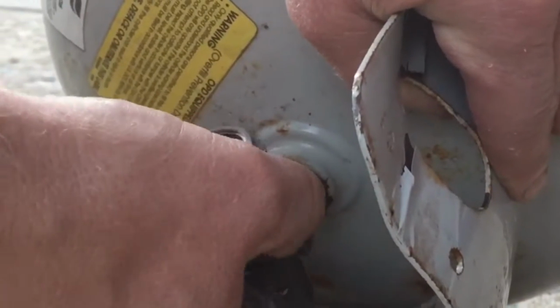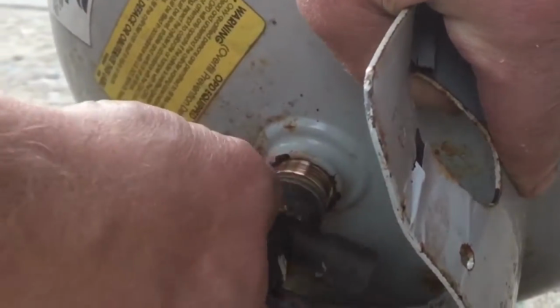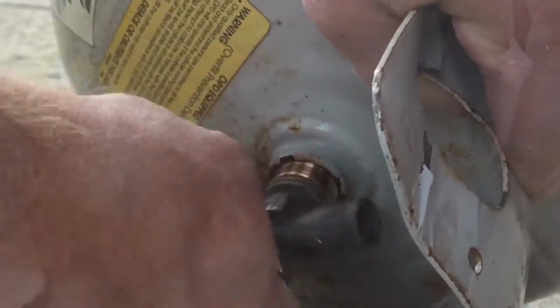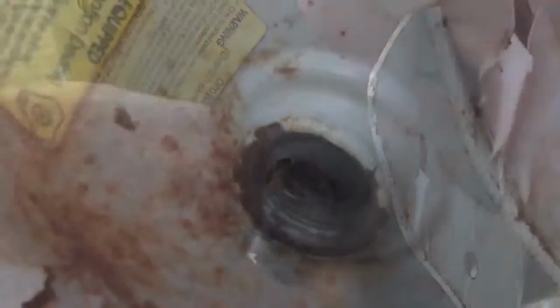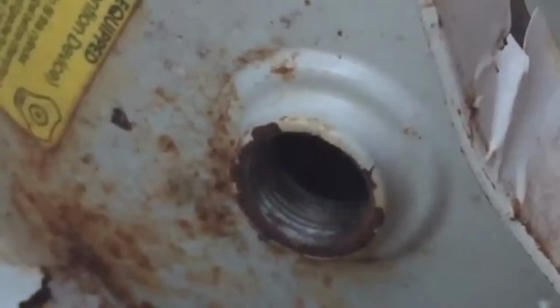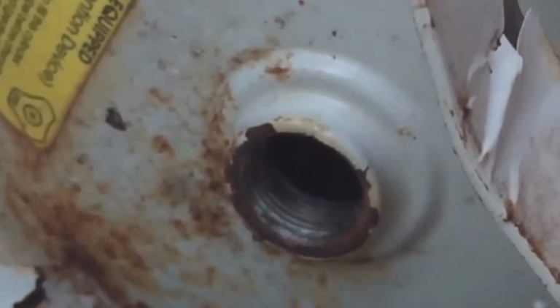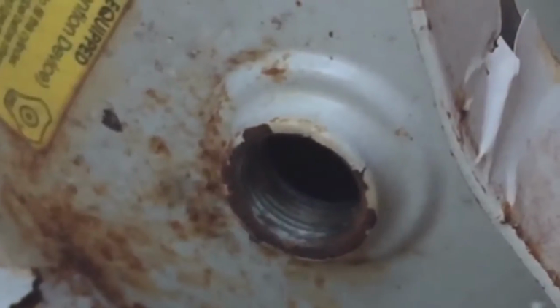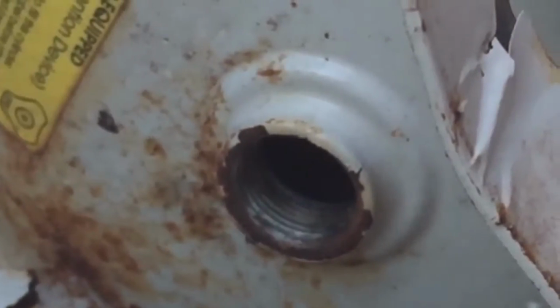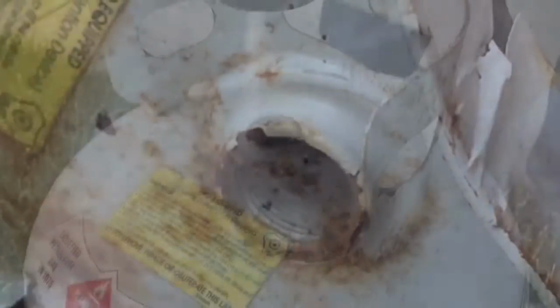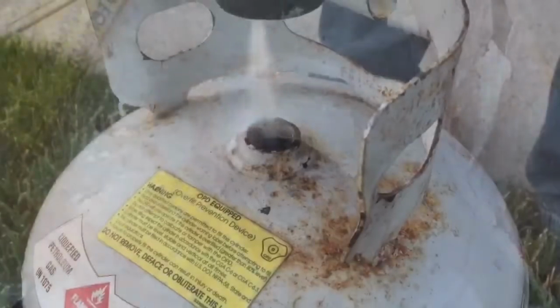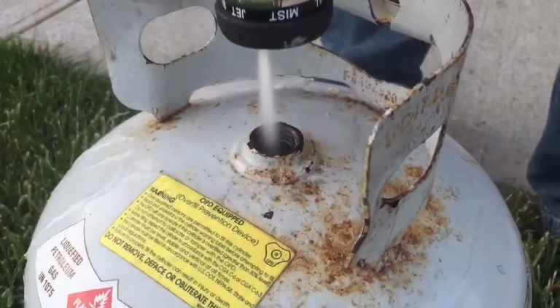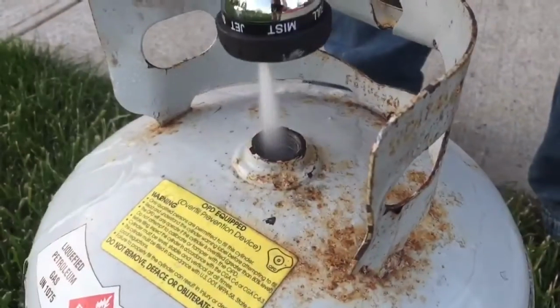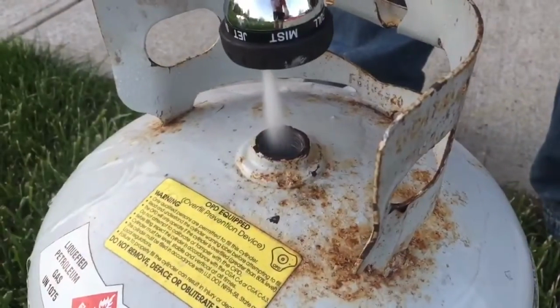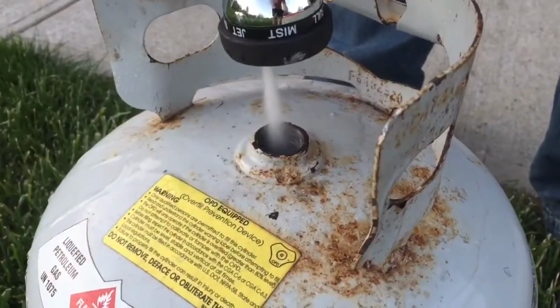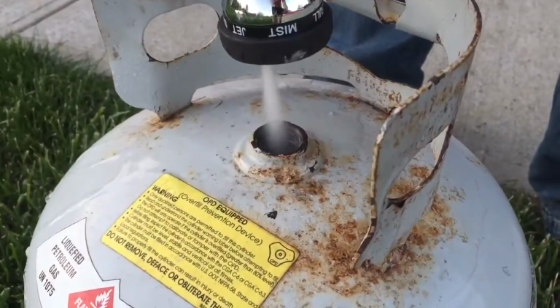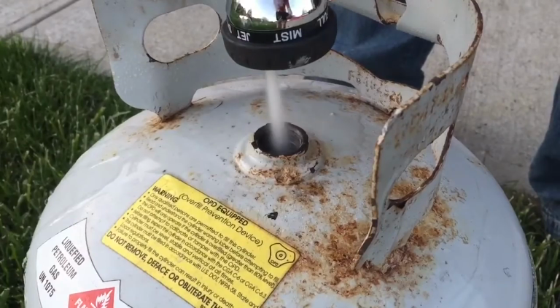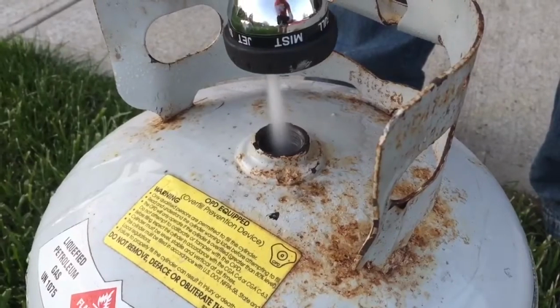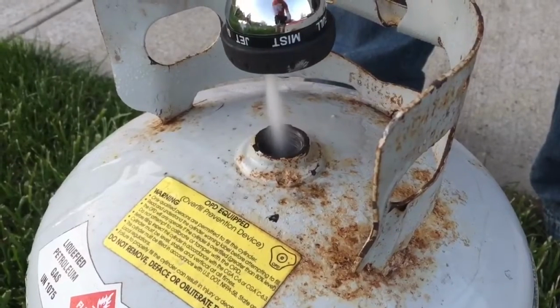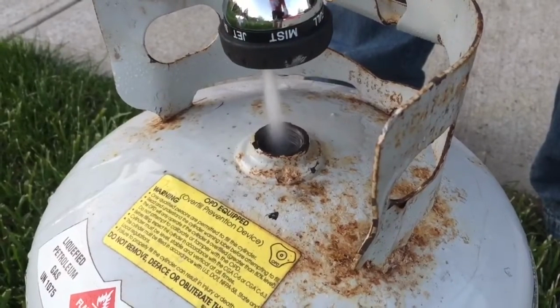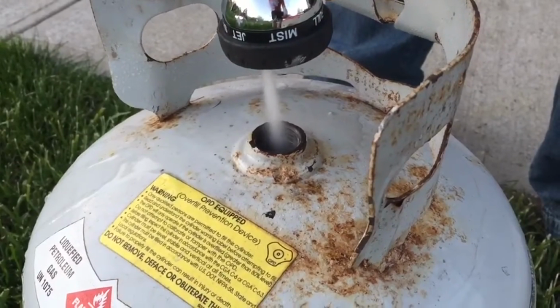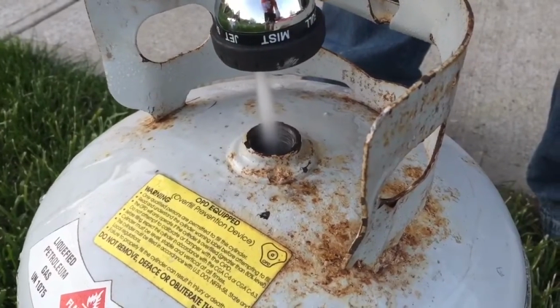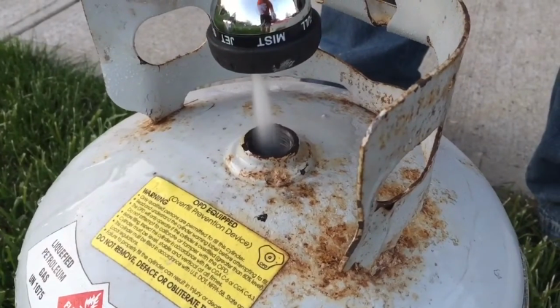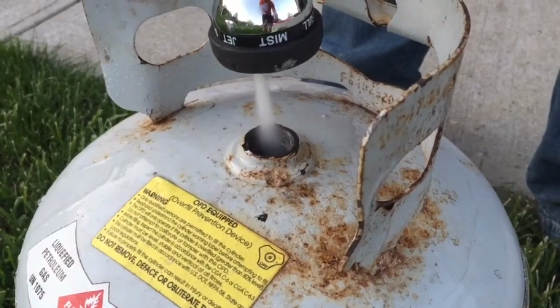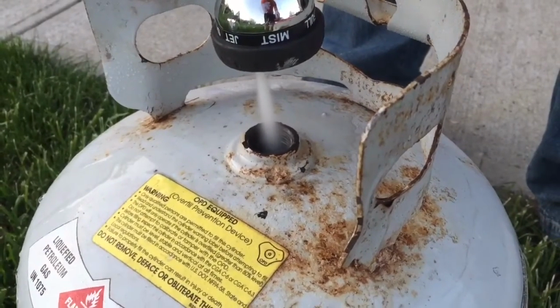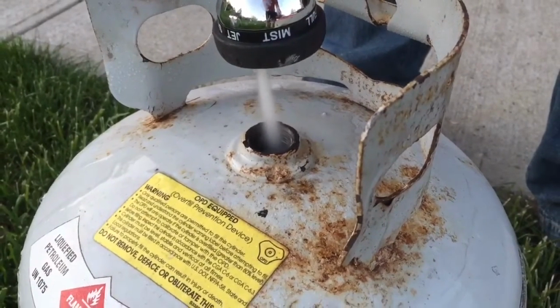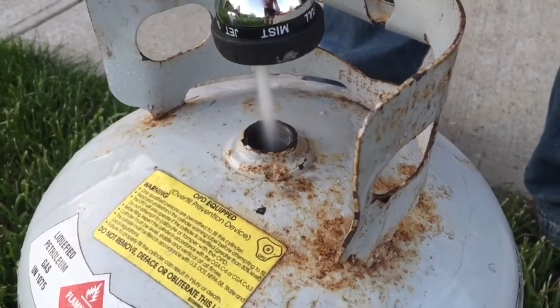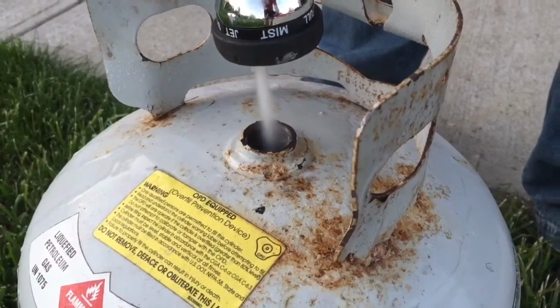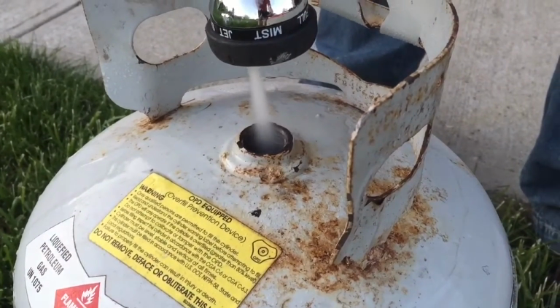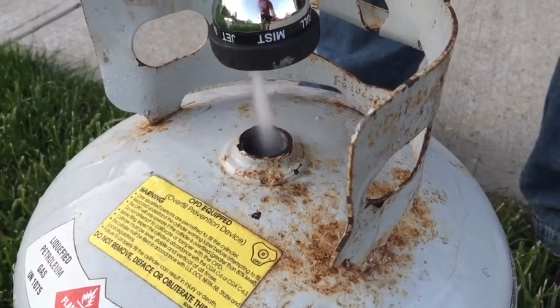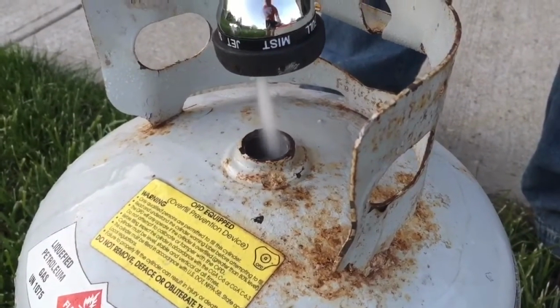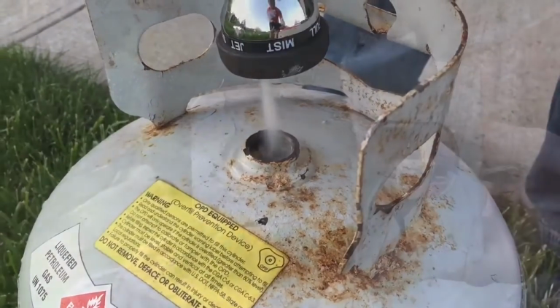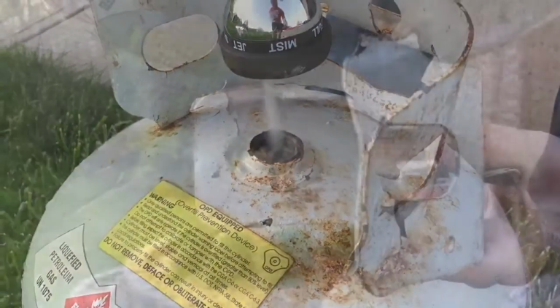Once I've removed my valve, I'm going to go ahead and fill the tank with water just to be safe and clean it out.